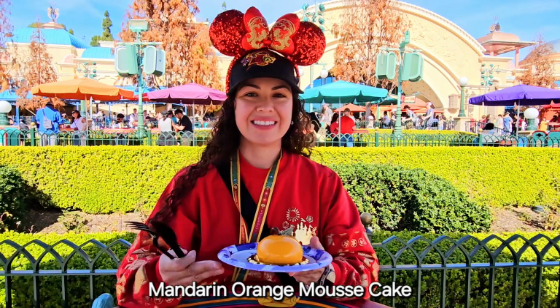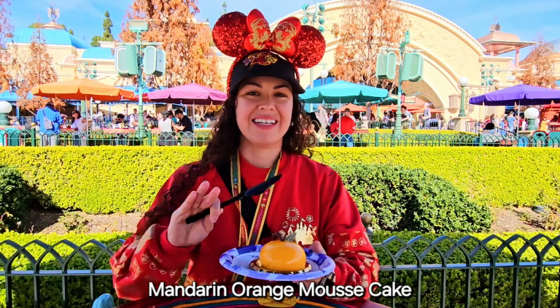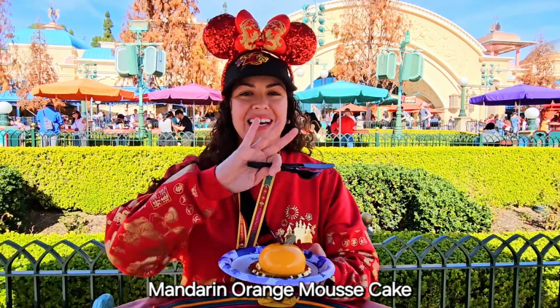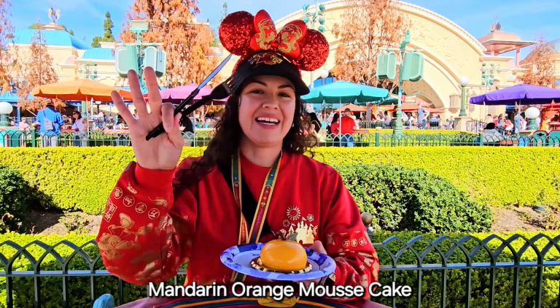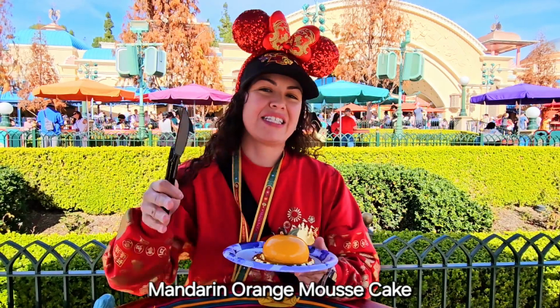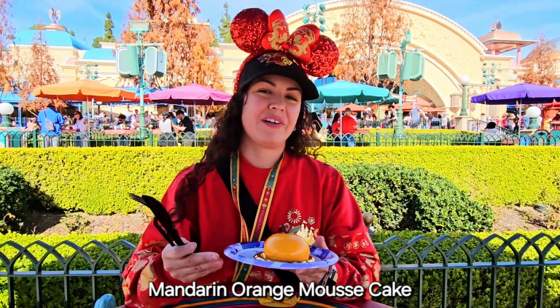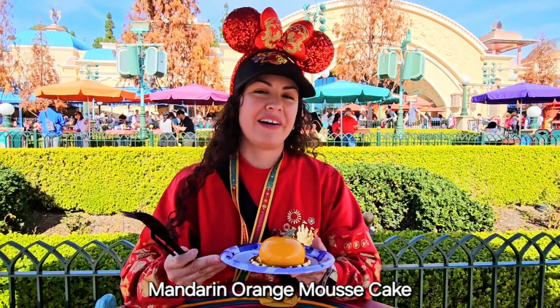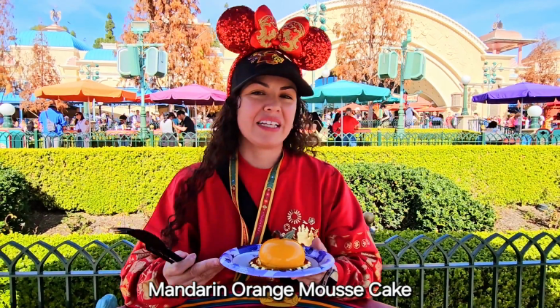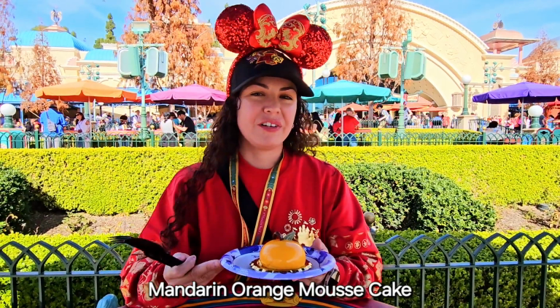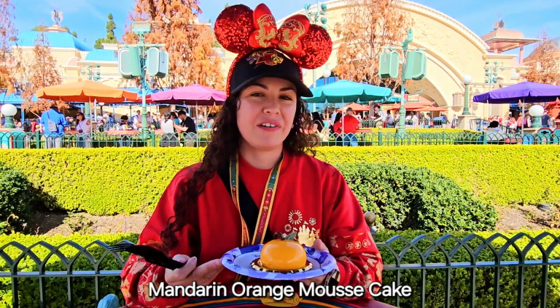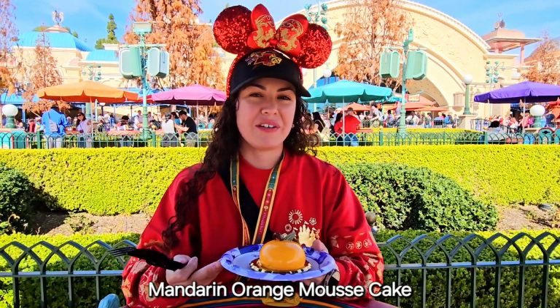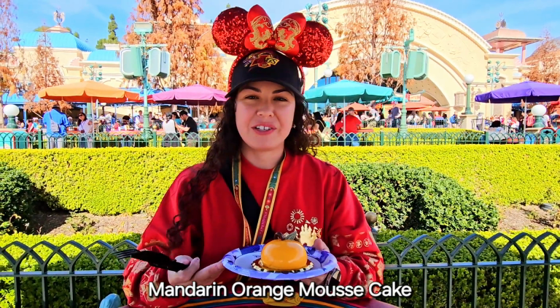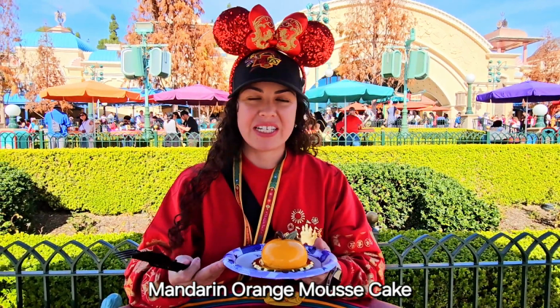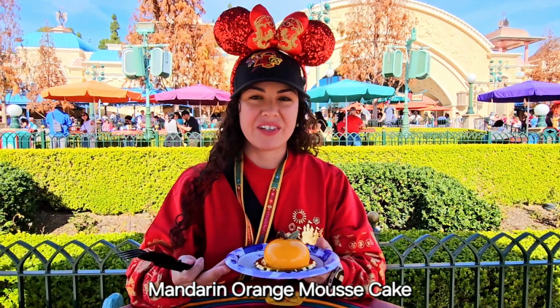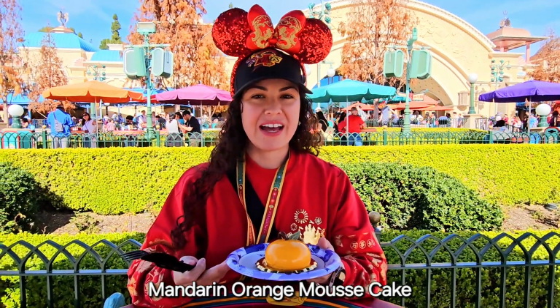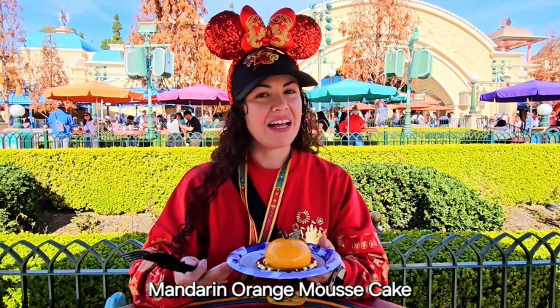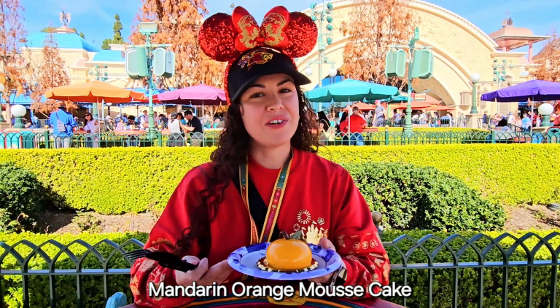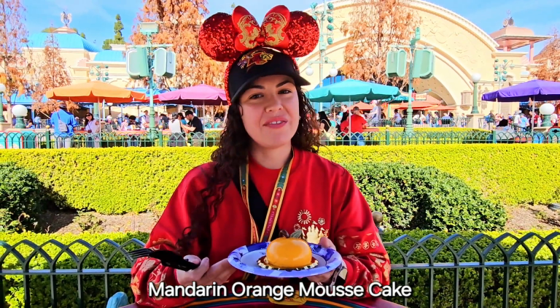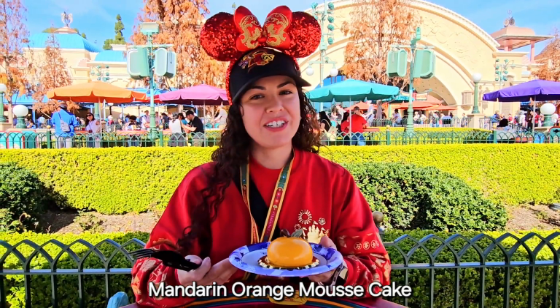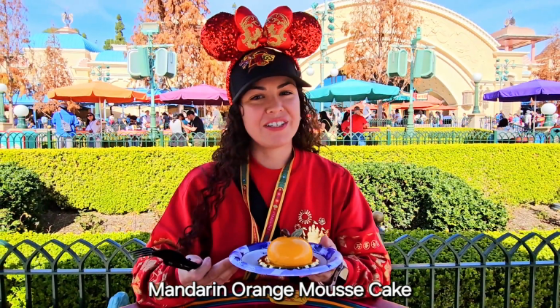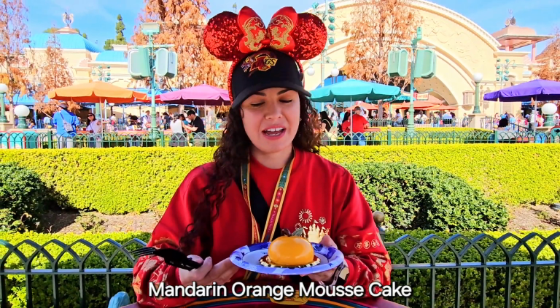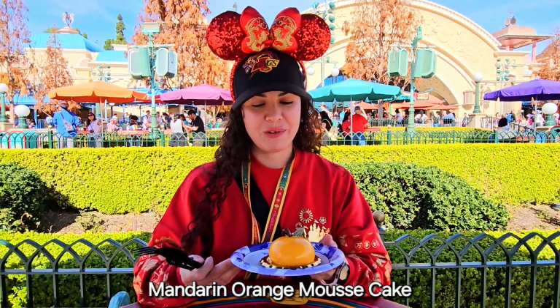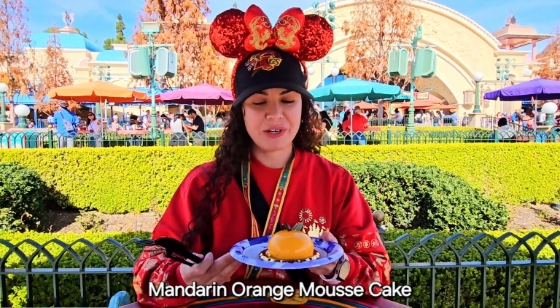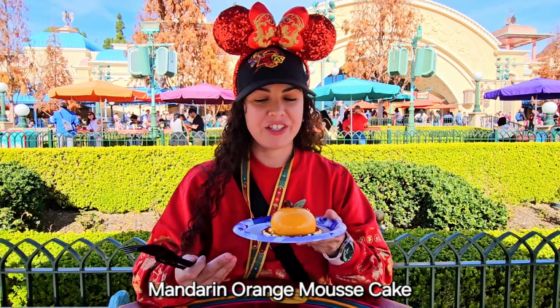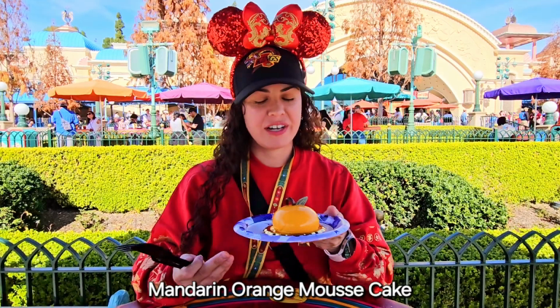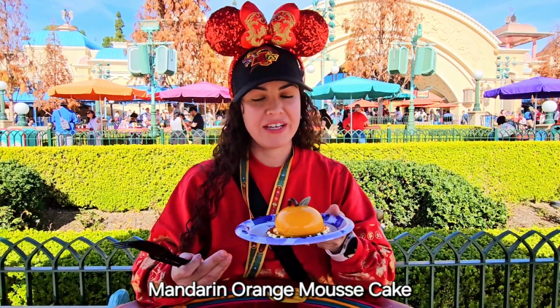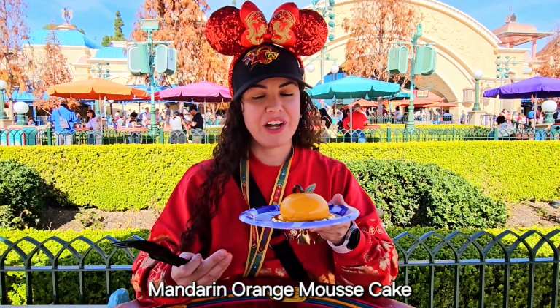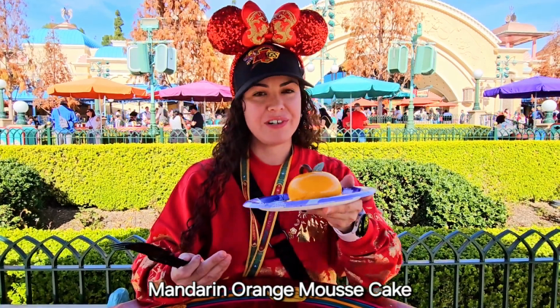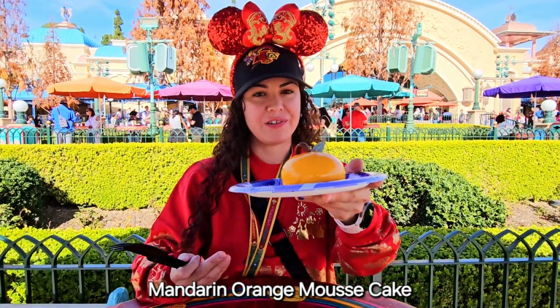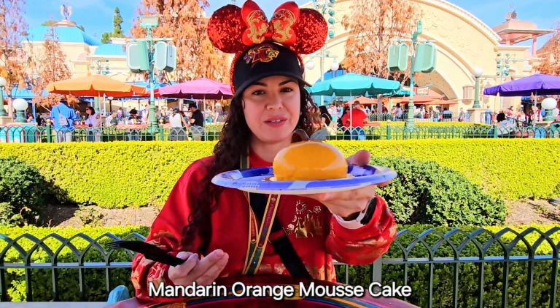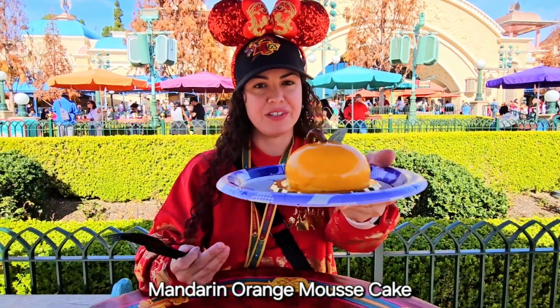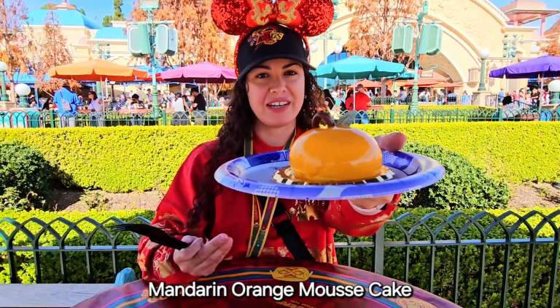Hi guys, we're here at the Lunar New Year's Festival at California Adventure and we're going to try the Mandarin Orange Mousse Cake.